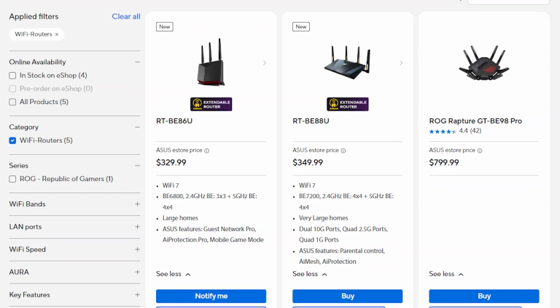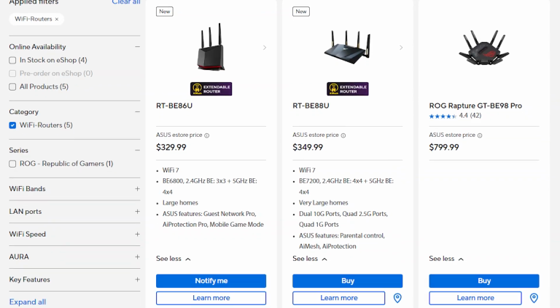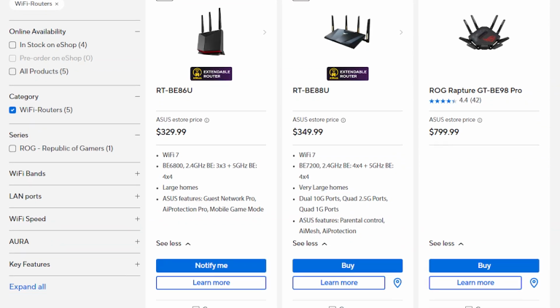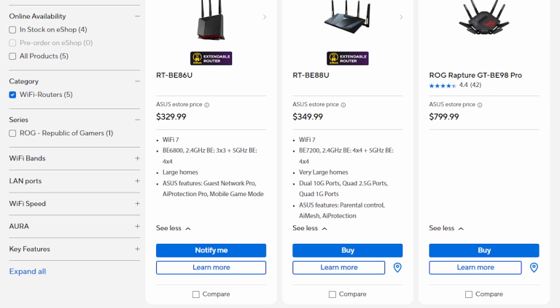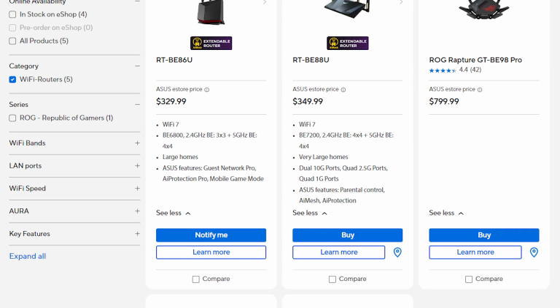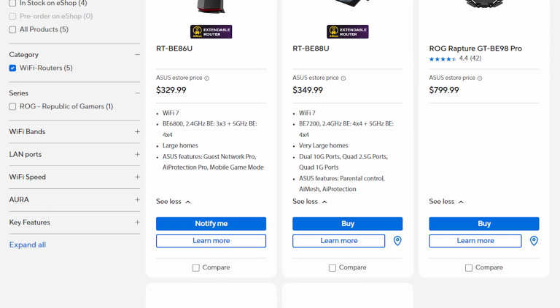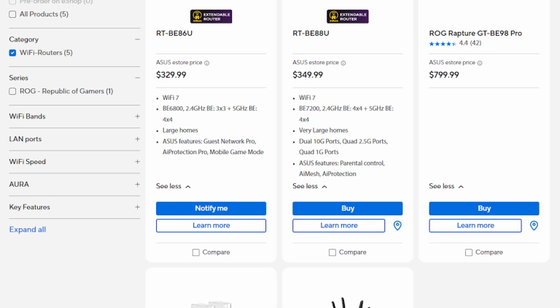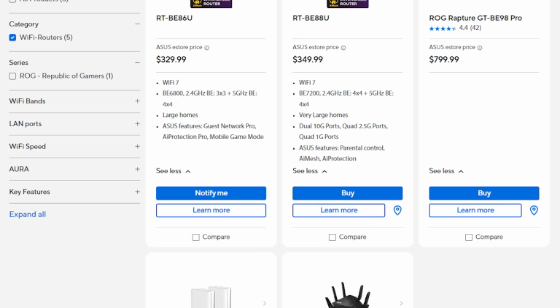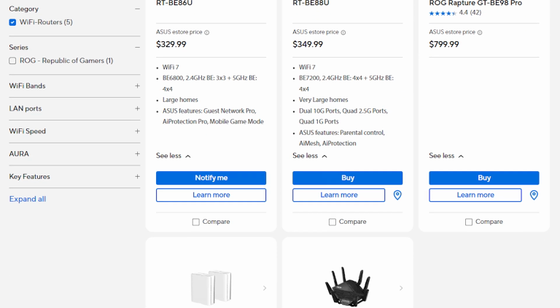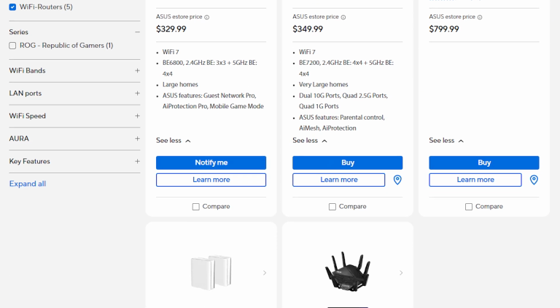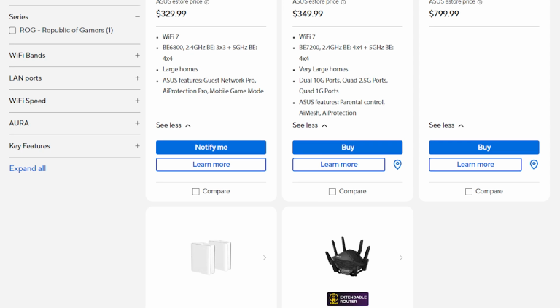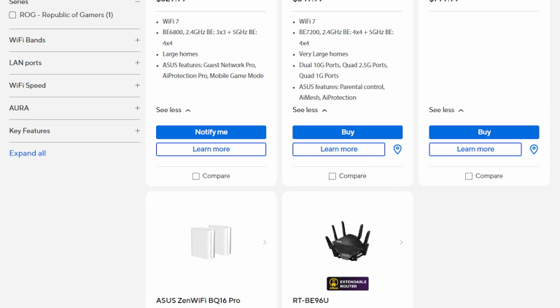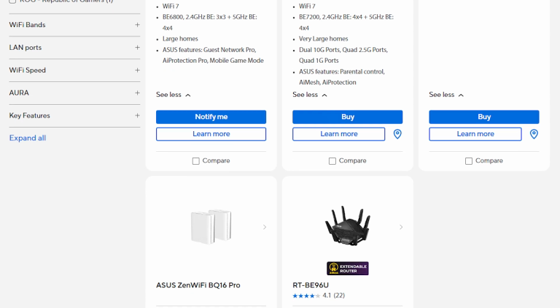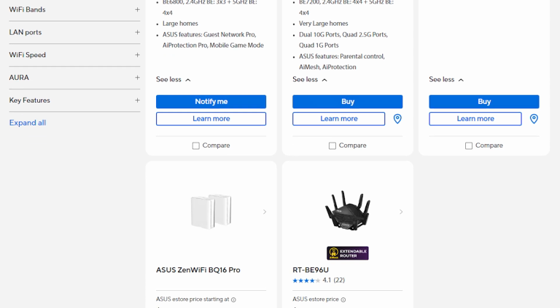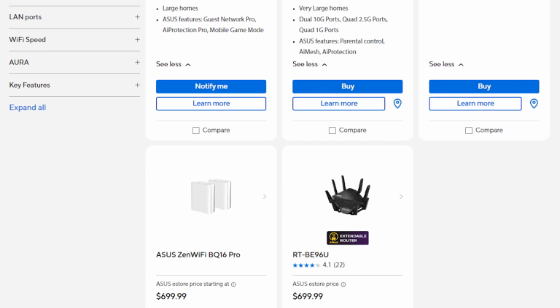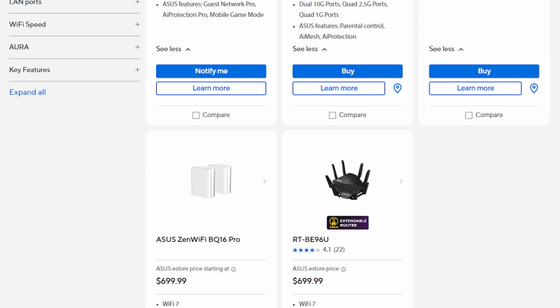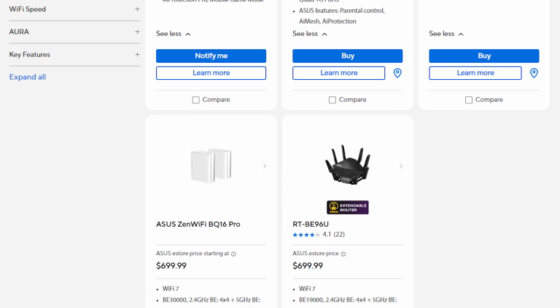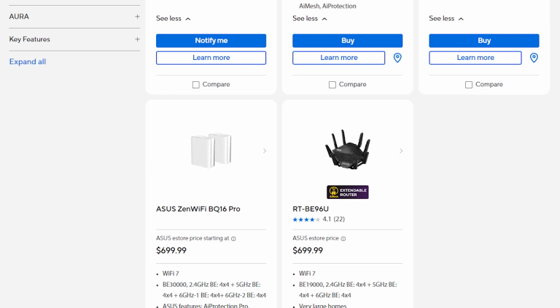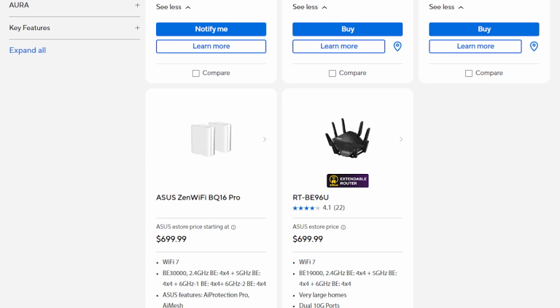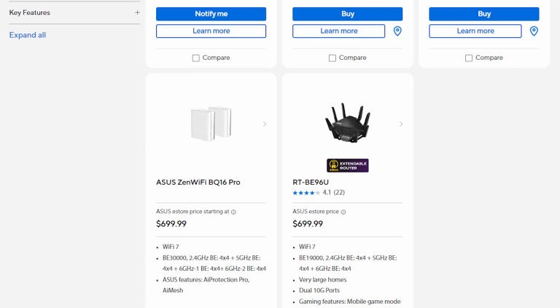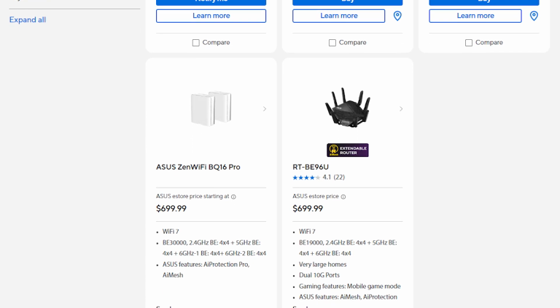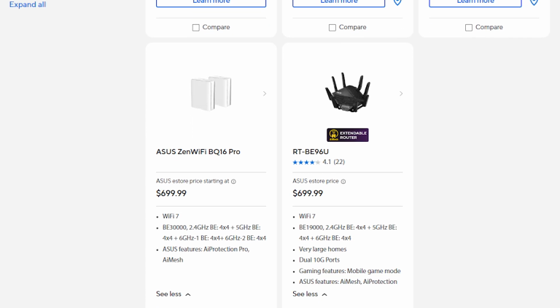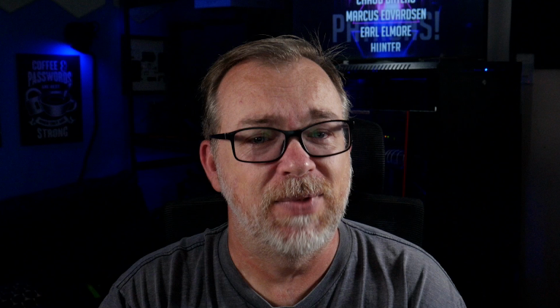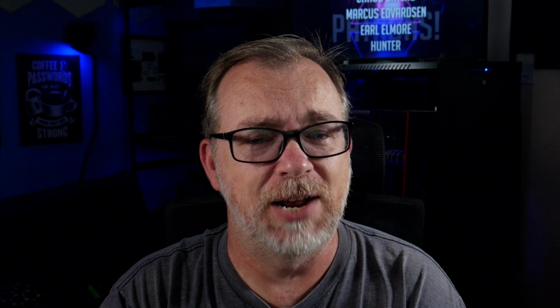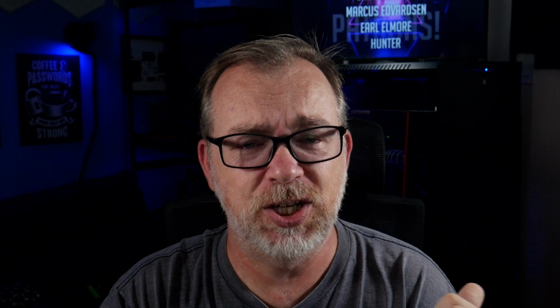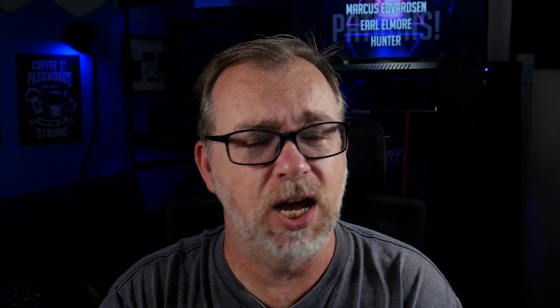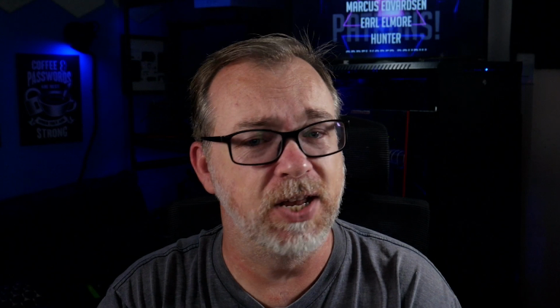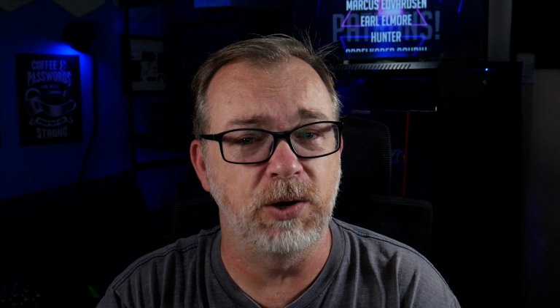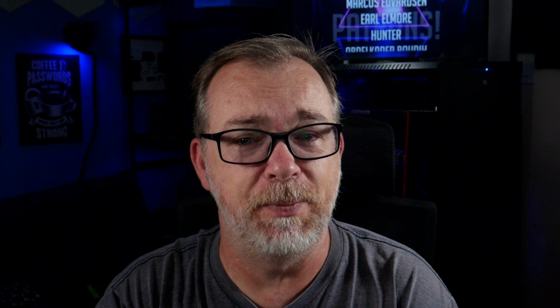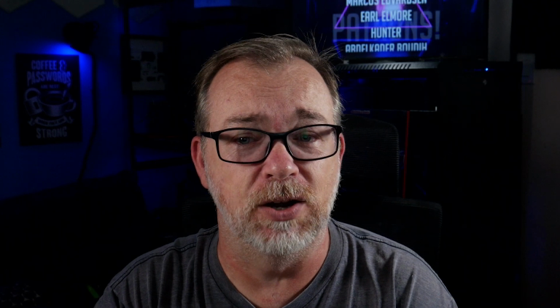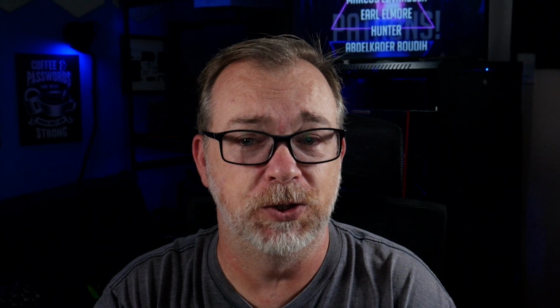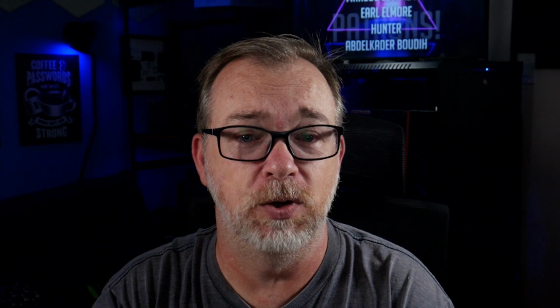I'm honestly kind of disappointed that they didn't include Wi-Fi 7 on this device, as ASUS does actually have Wi-Fi 7 routers in their lineup — and I've actually got a video coming out soon about one of those devices.